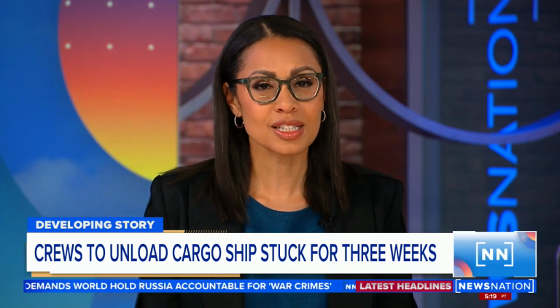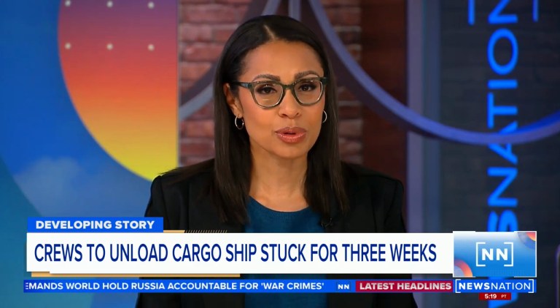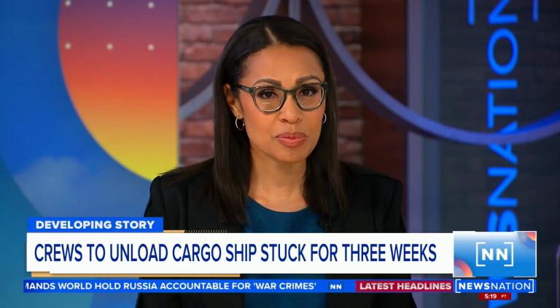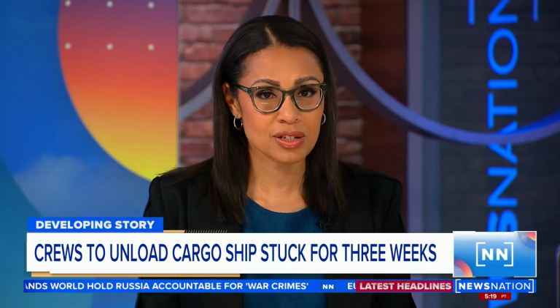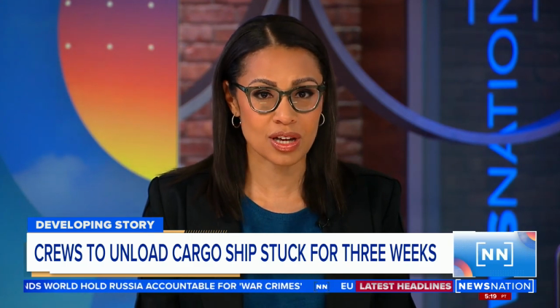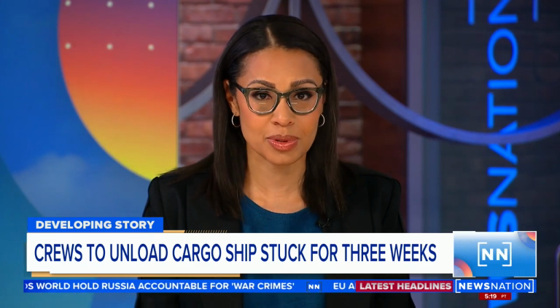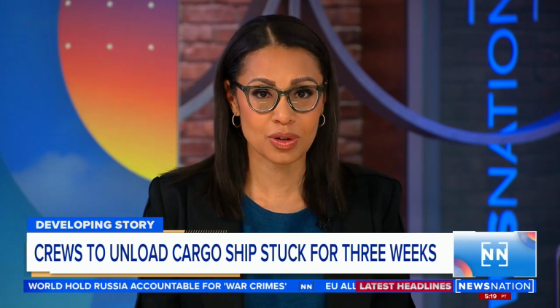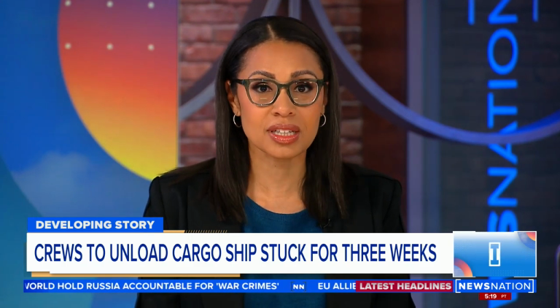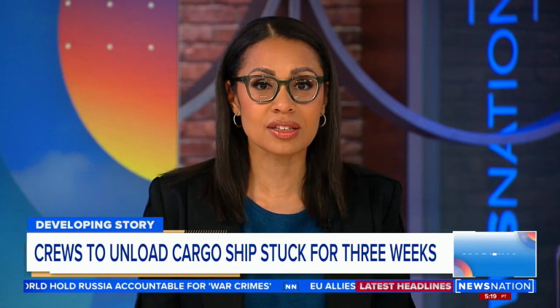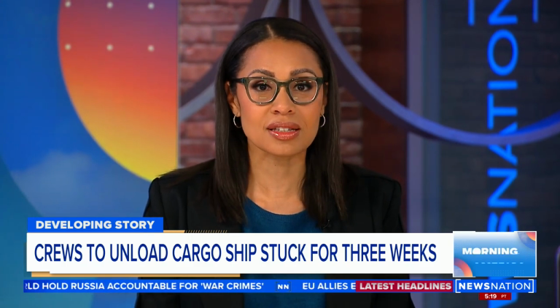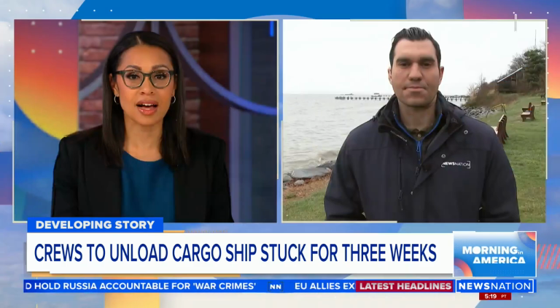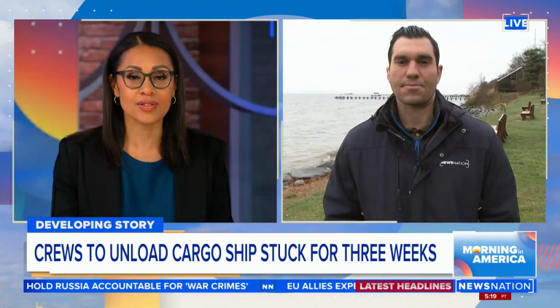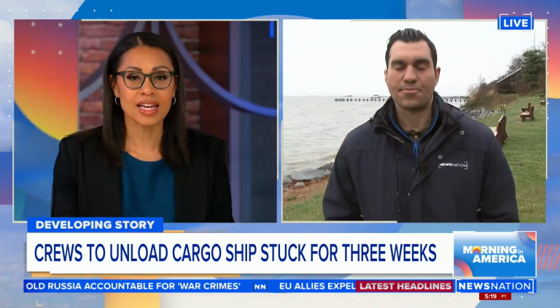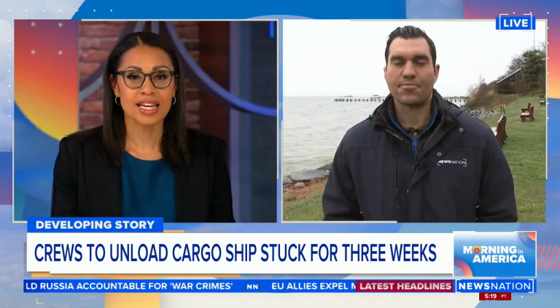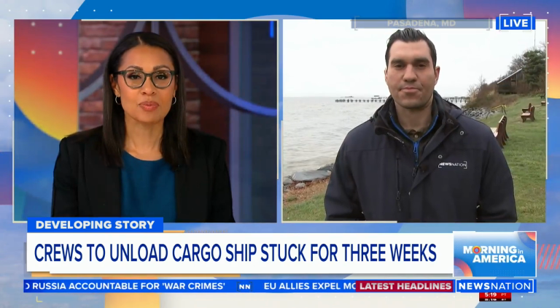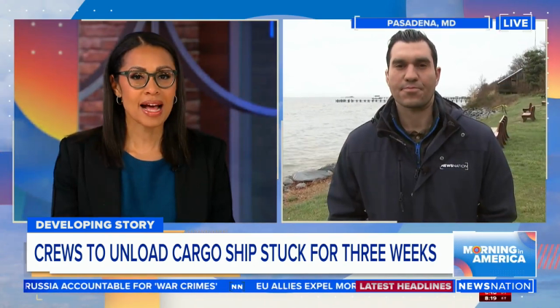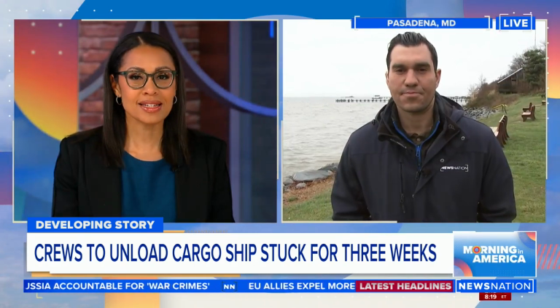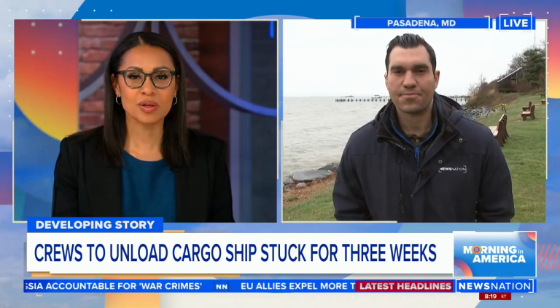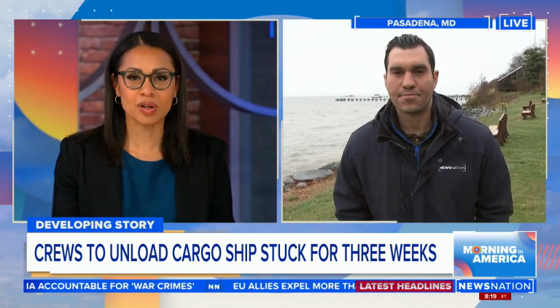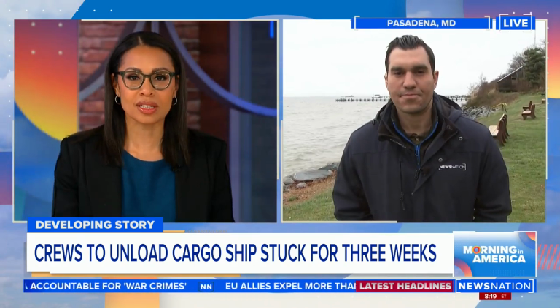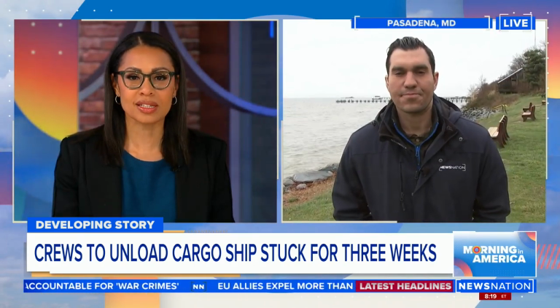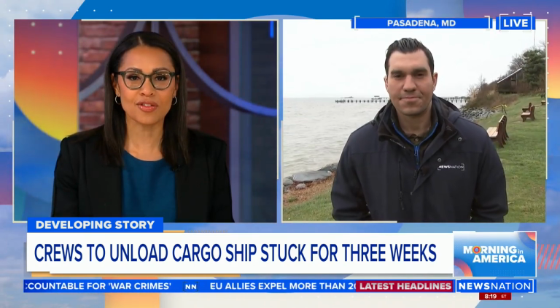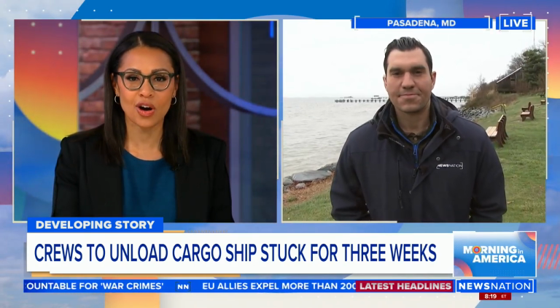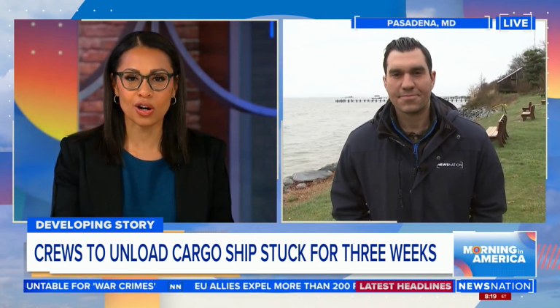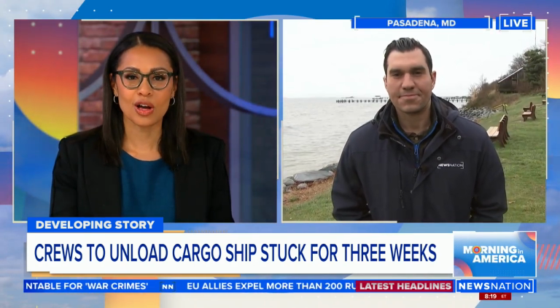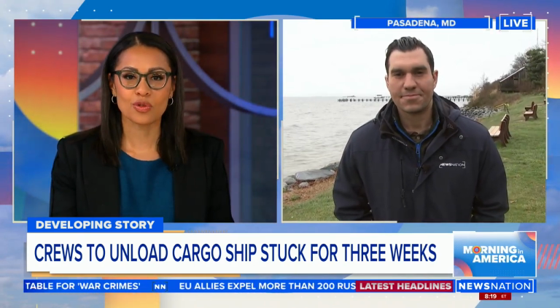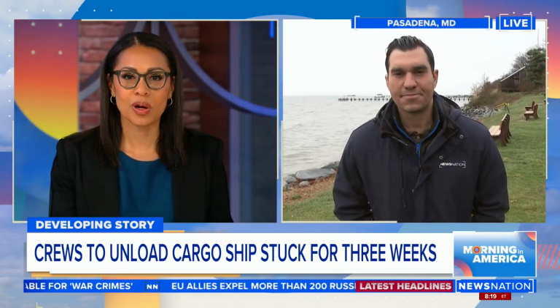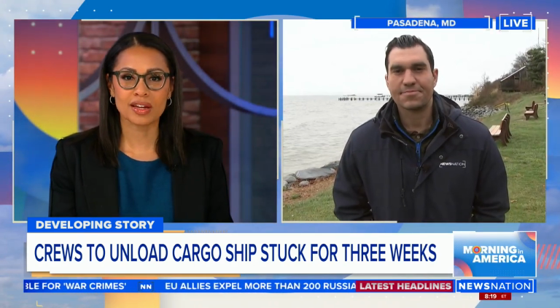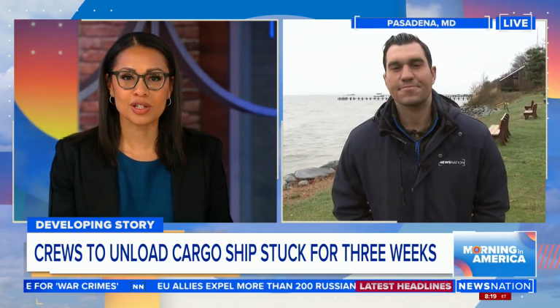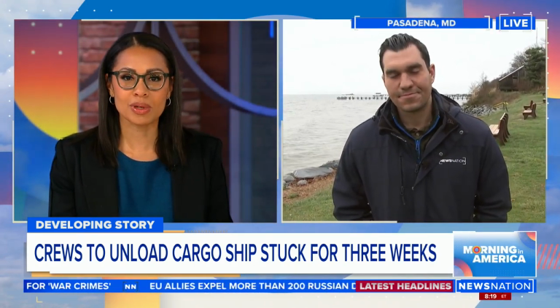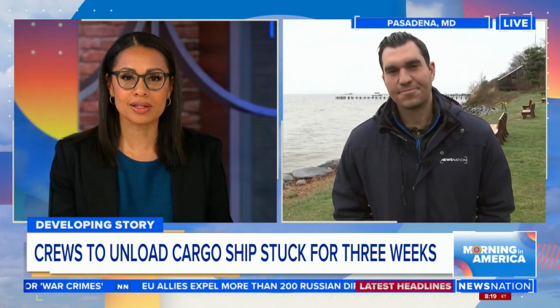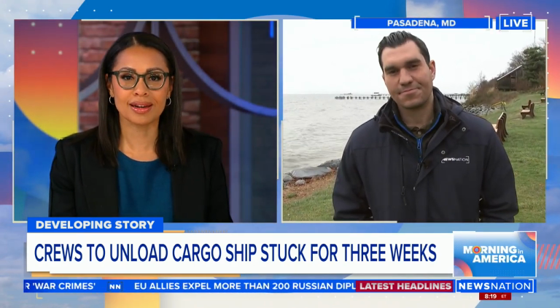It's a pretty big ship. Joe Khalil is live in Pasadena, Maryland, not far from where that ship is sitting.